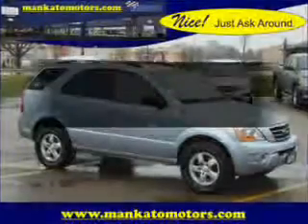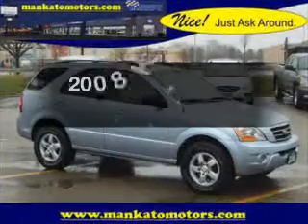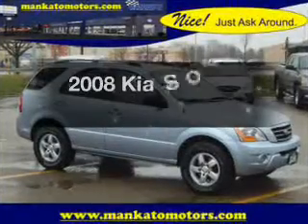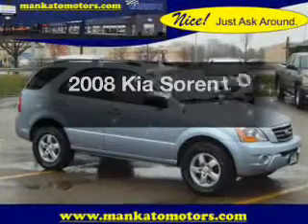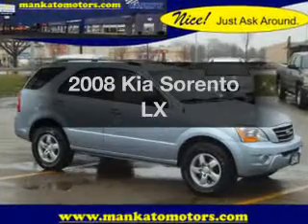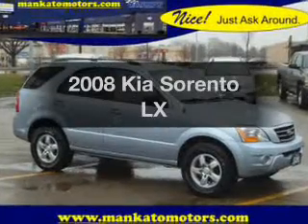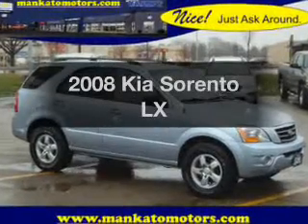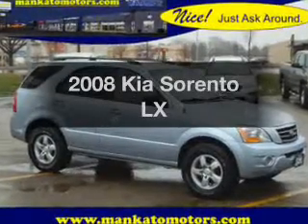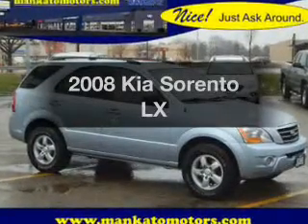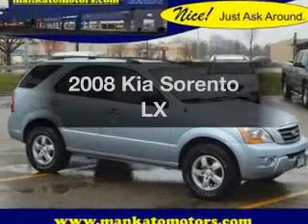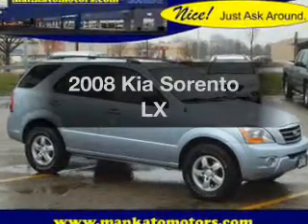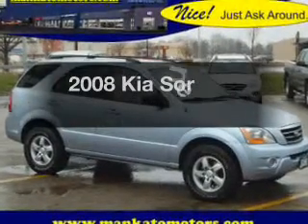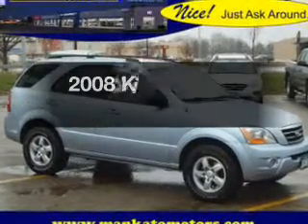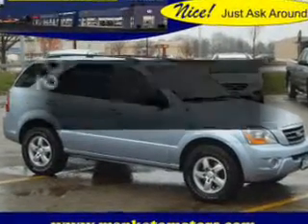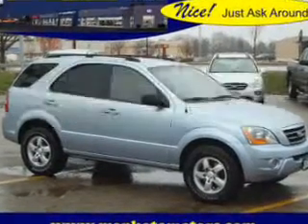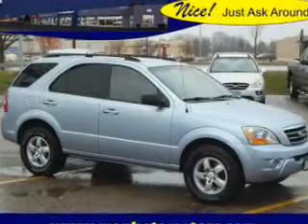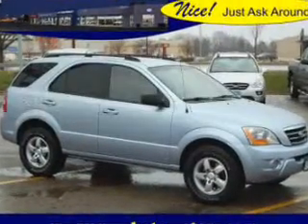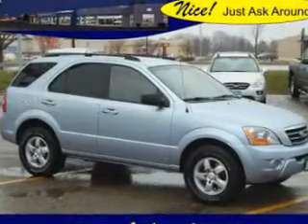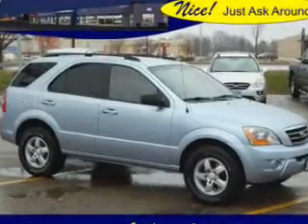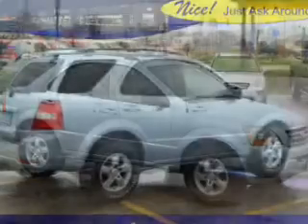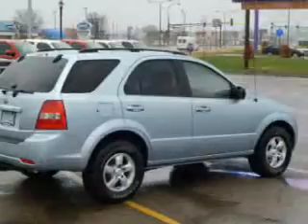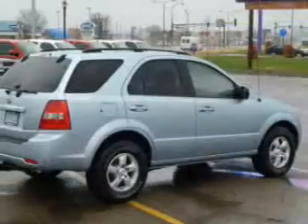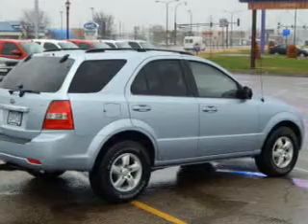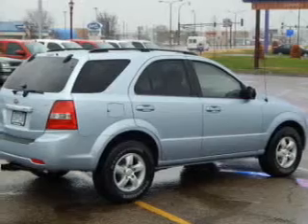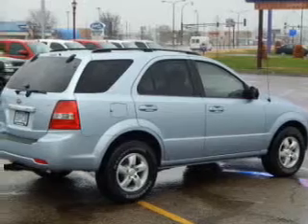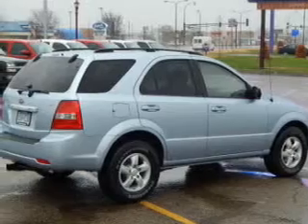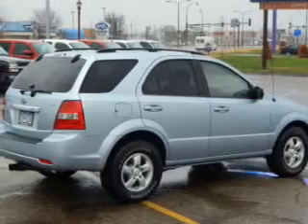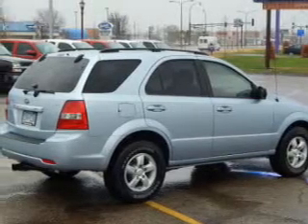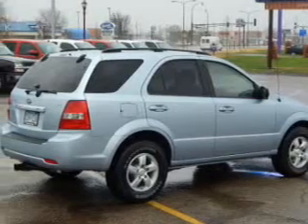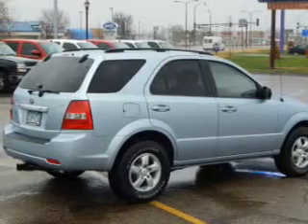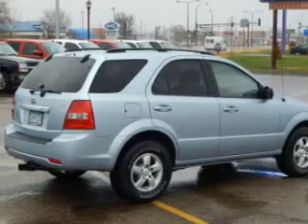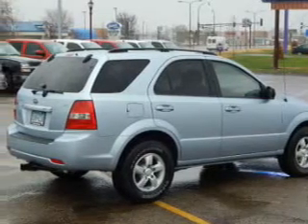Imagine yourself in this 2008 Kia Sorento. If you're looking for a first-rate auto, this one could be yours today.